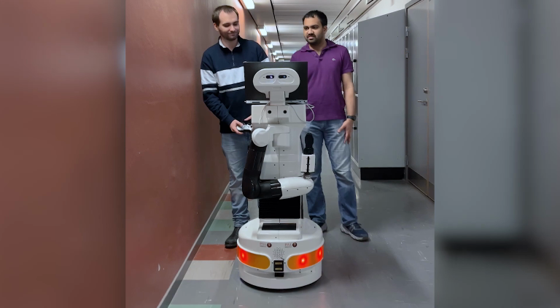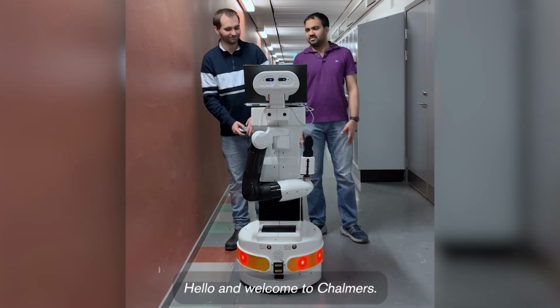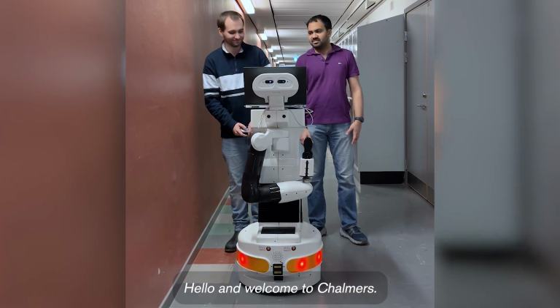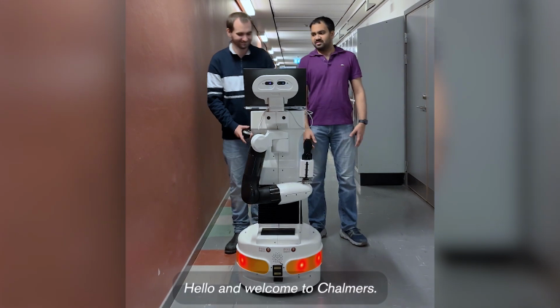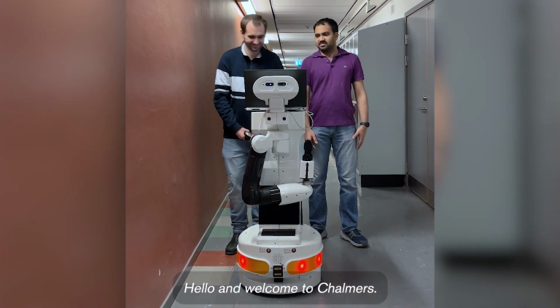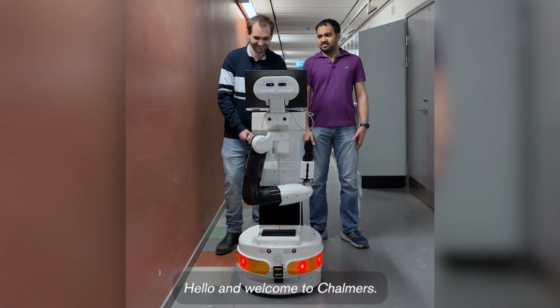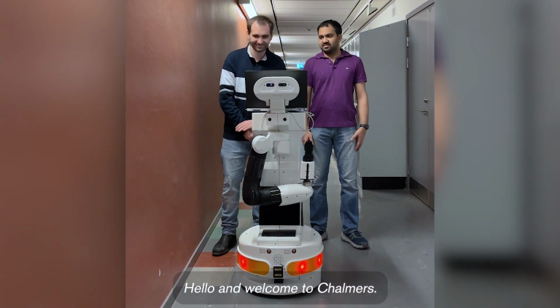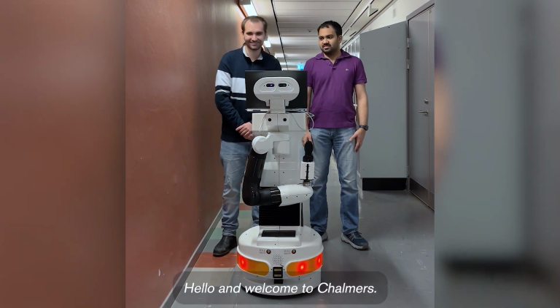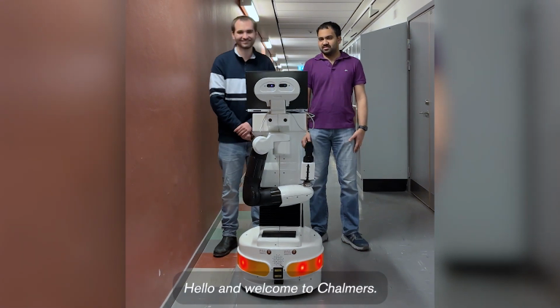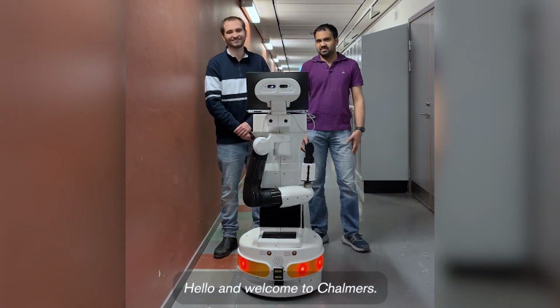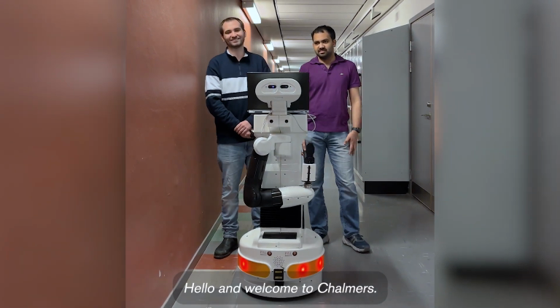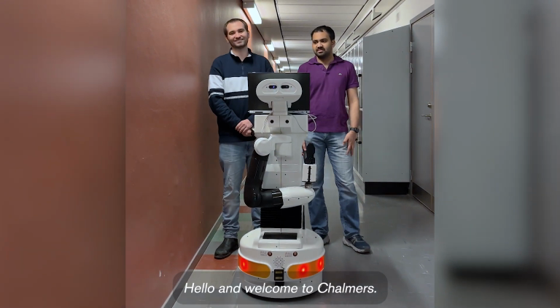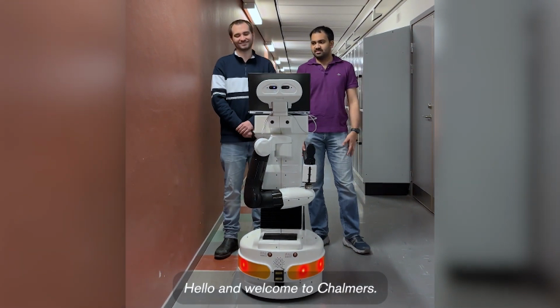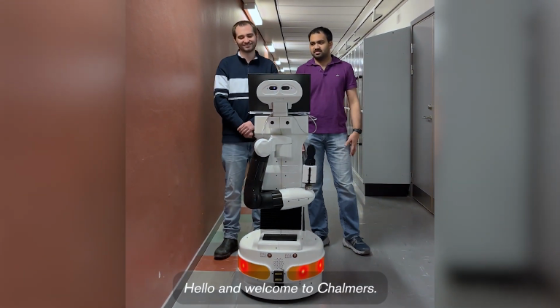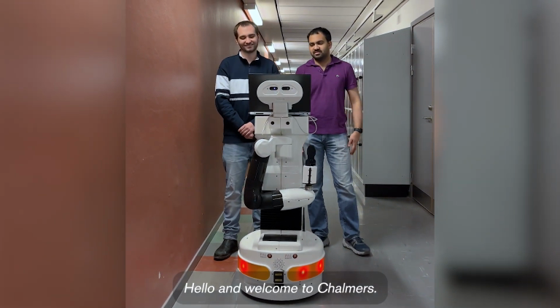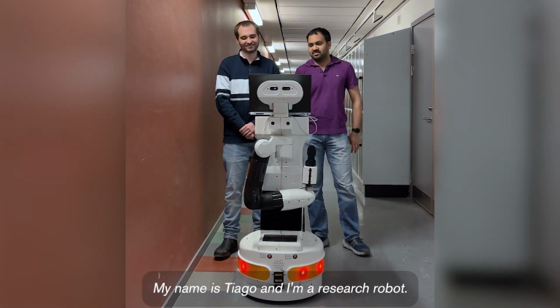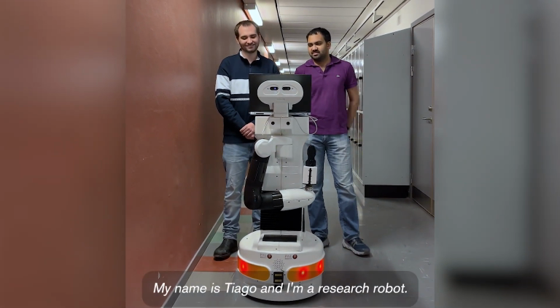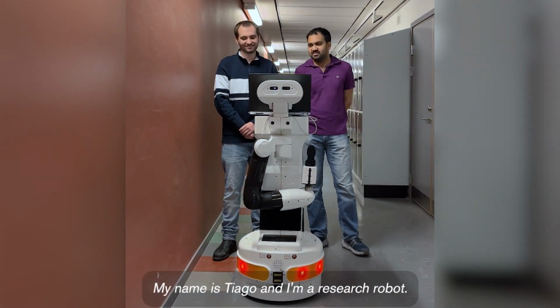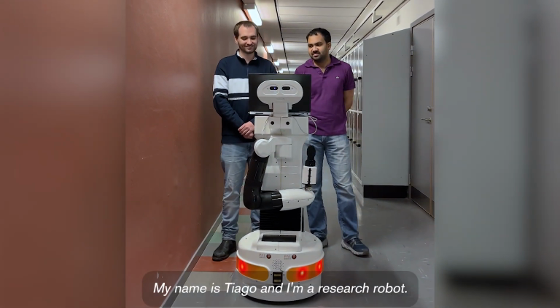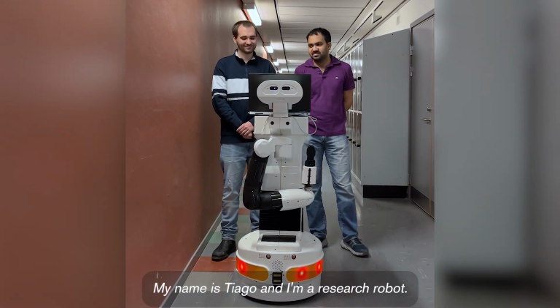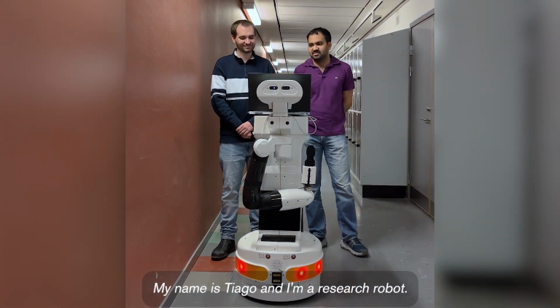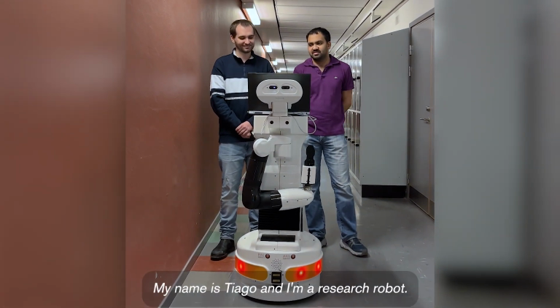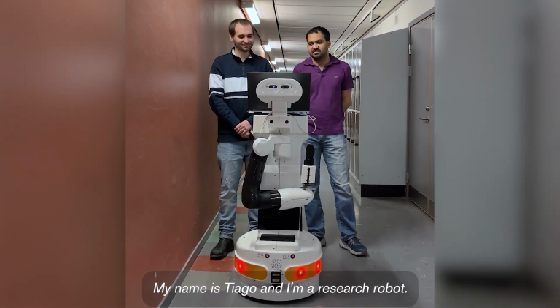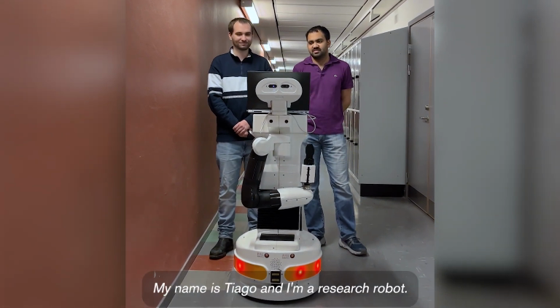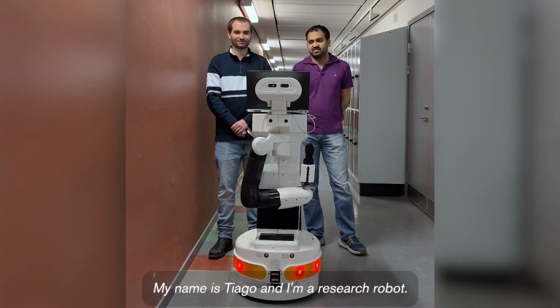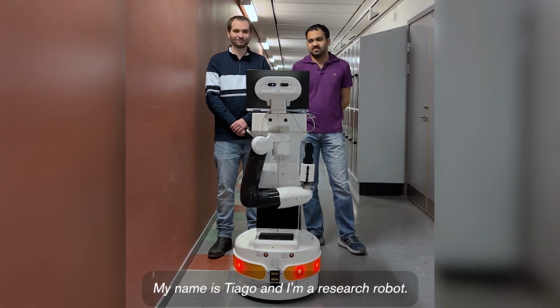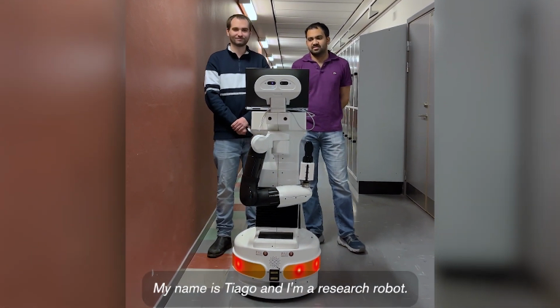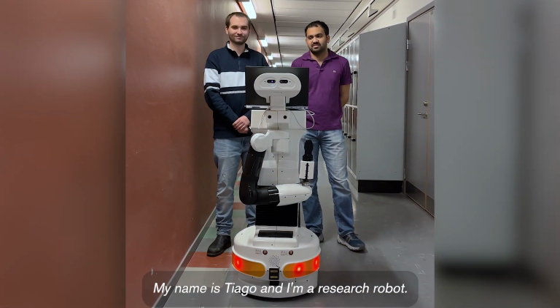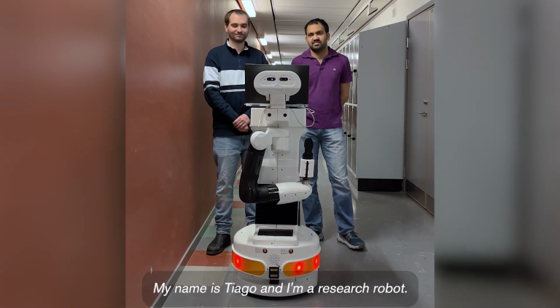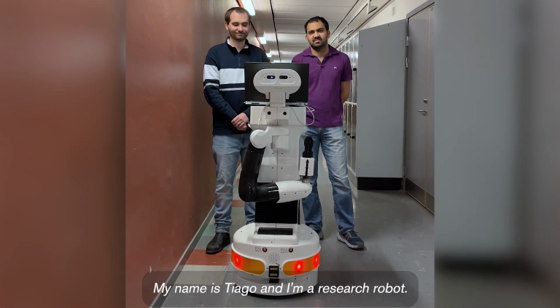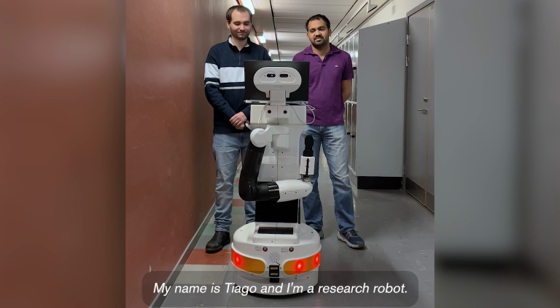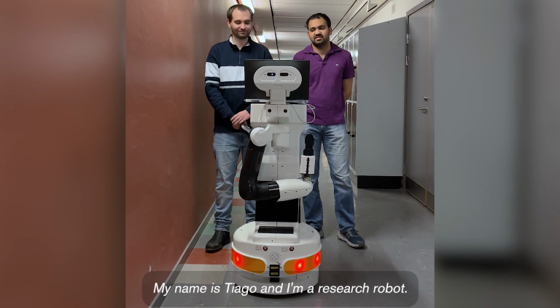Hello and welcome to Chalmers. My name is Thiago and I'm a research robot.